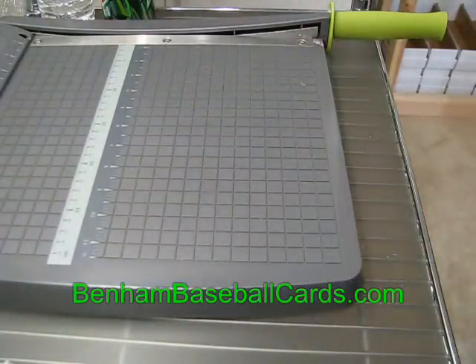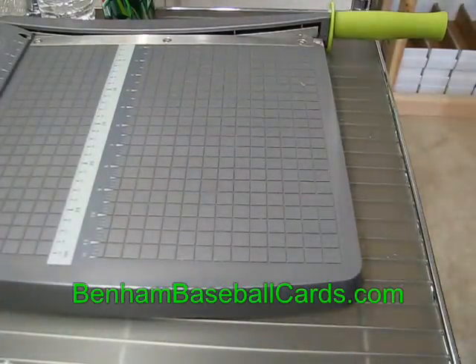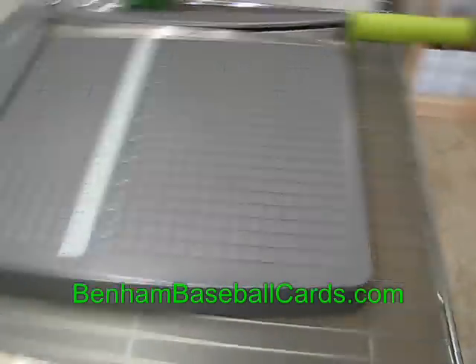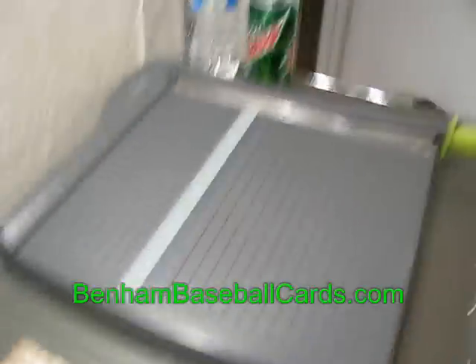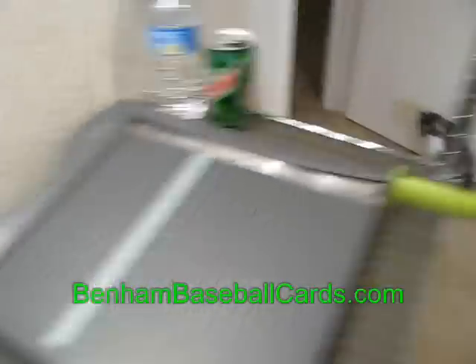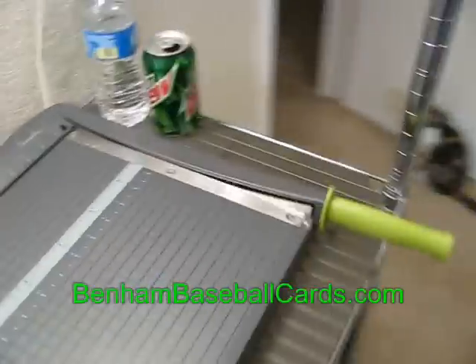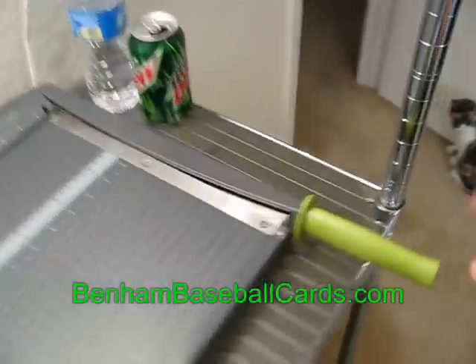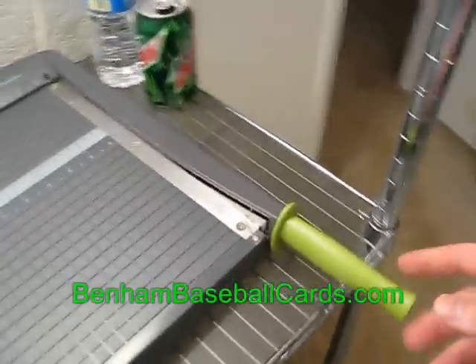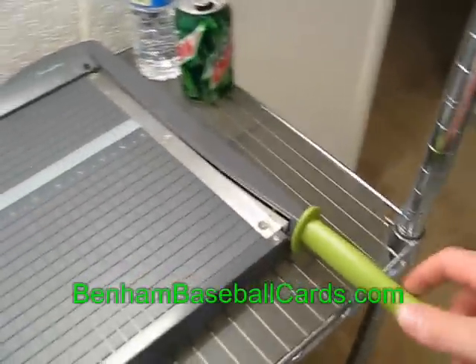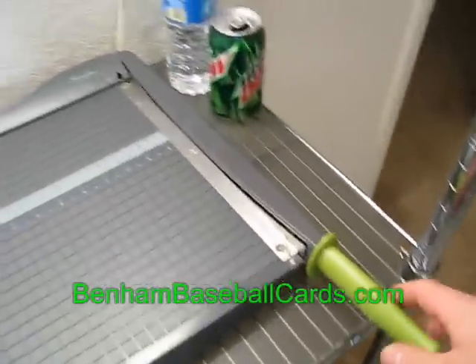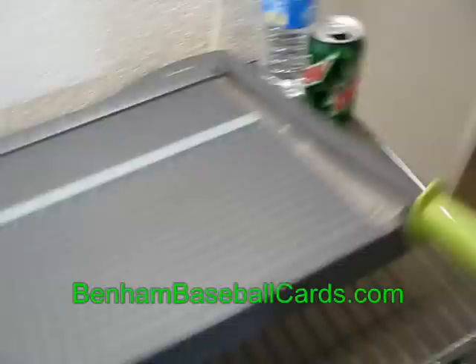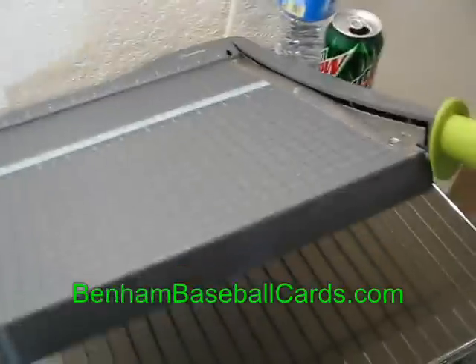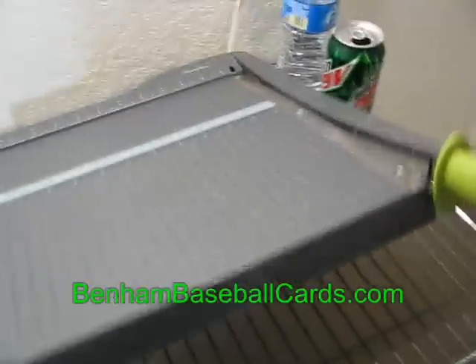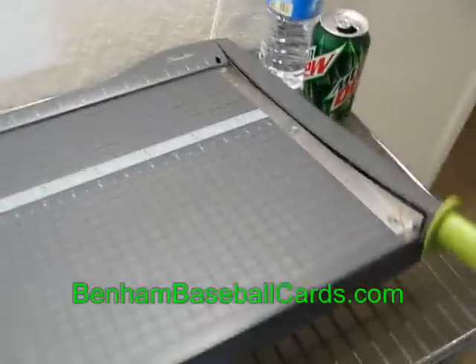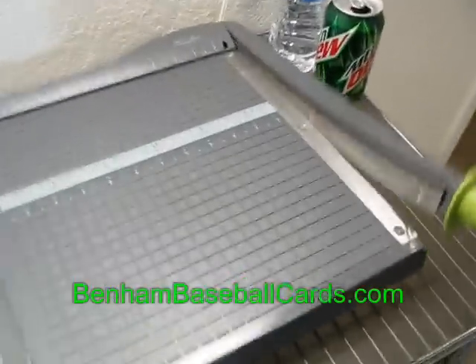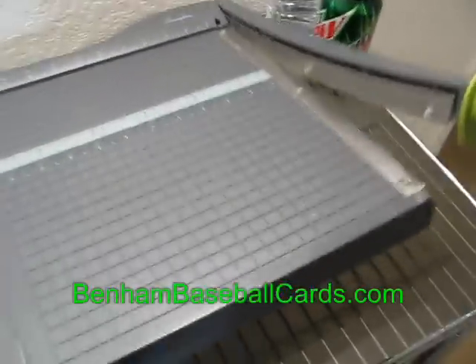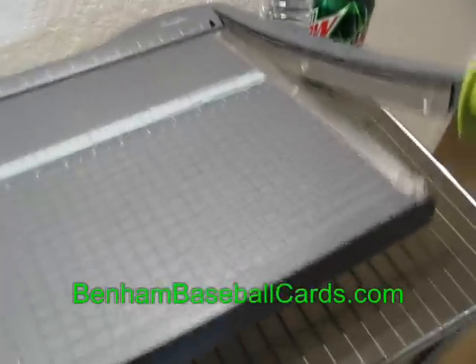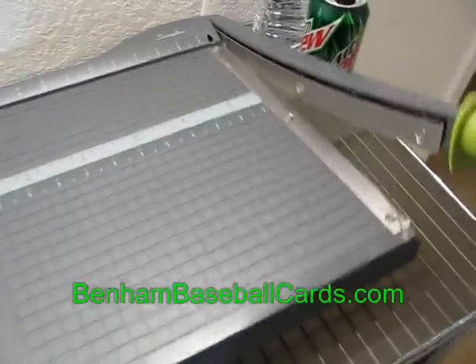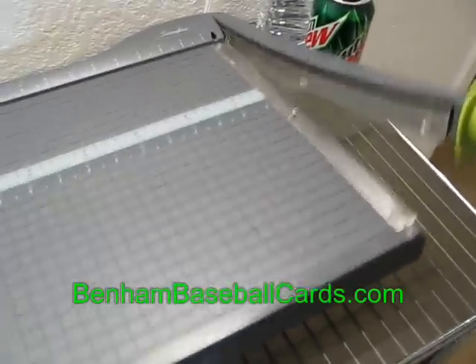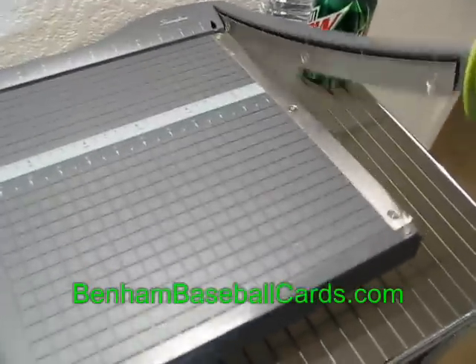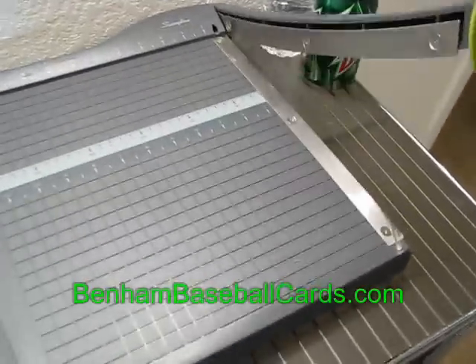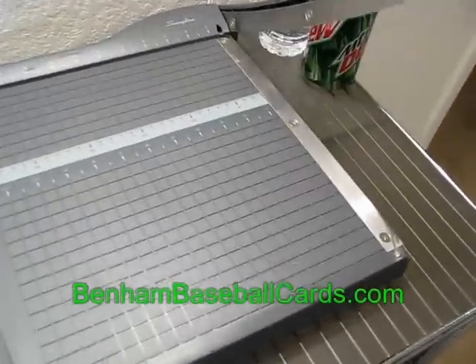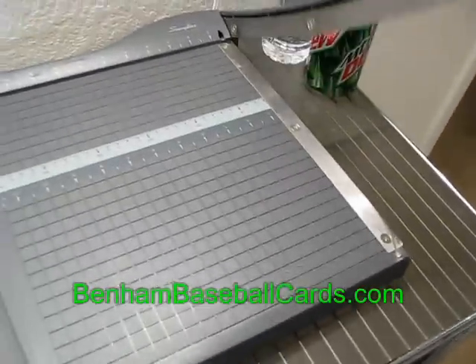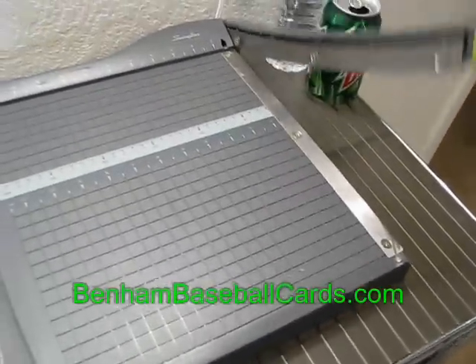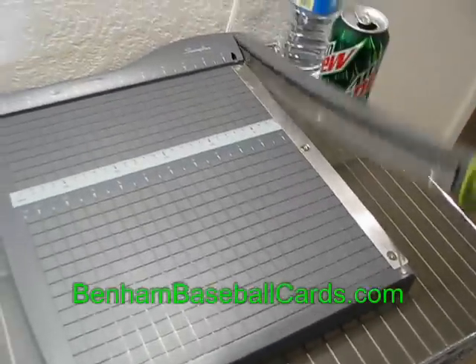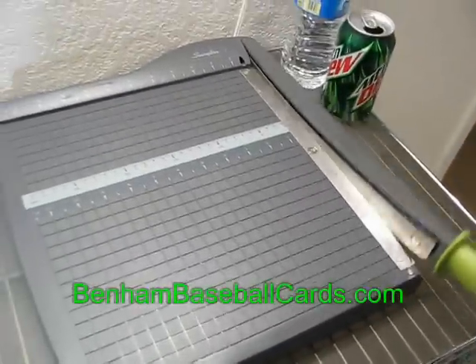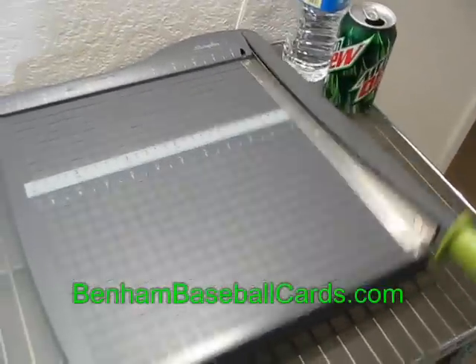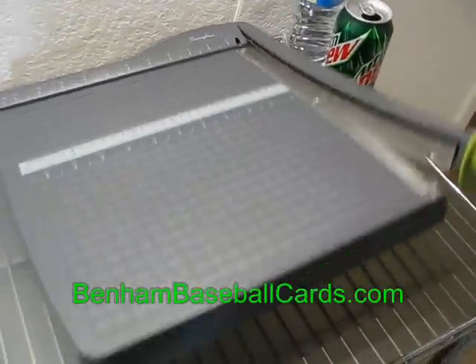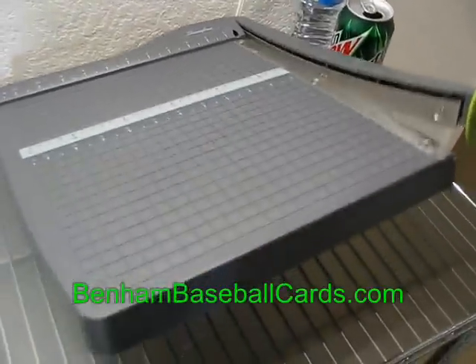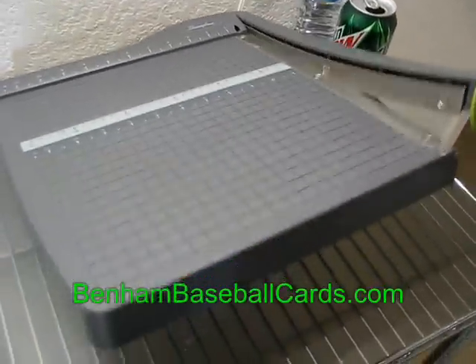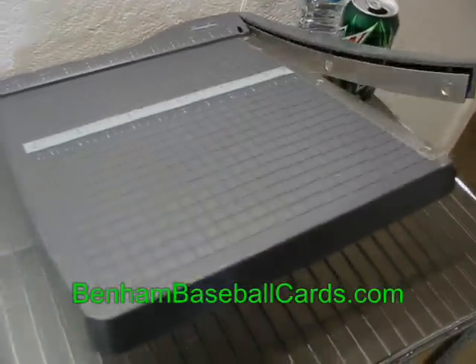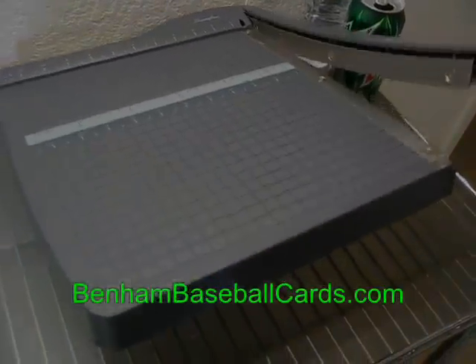I've also got my little guillotine cutter here — it doesn't weigh very much.